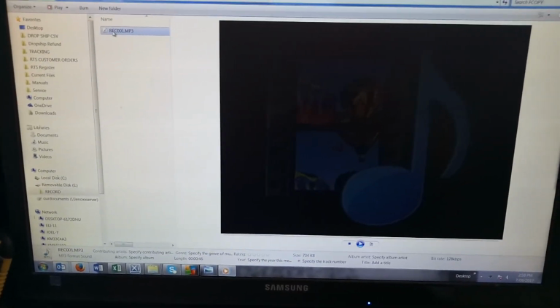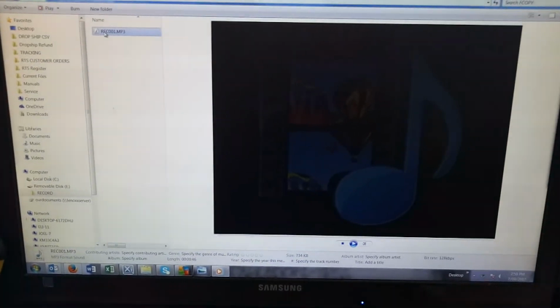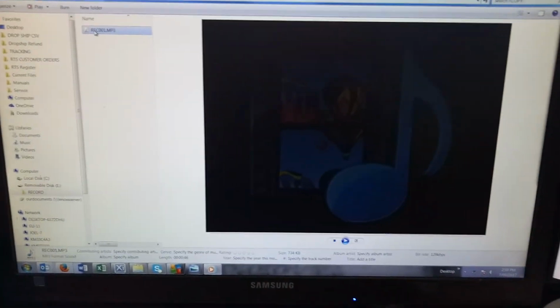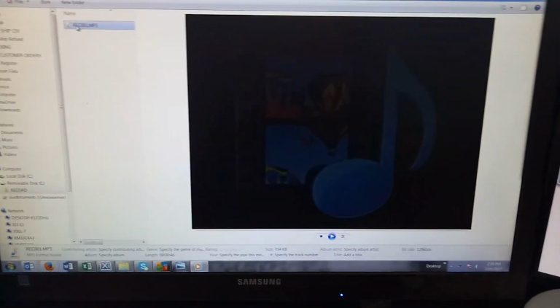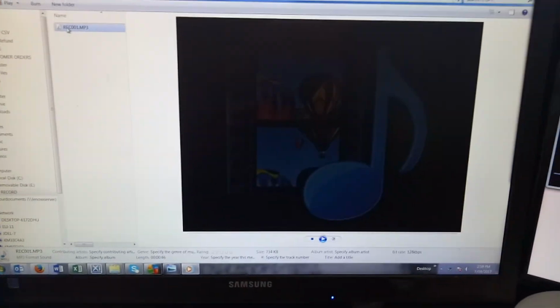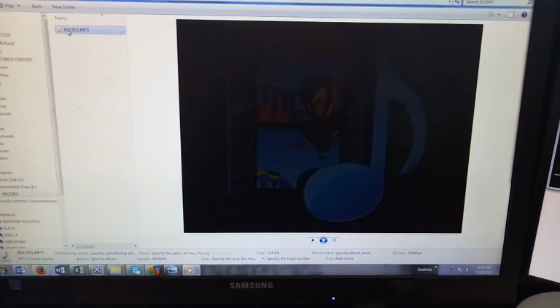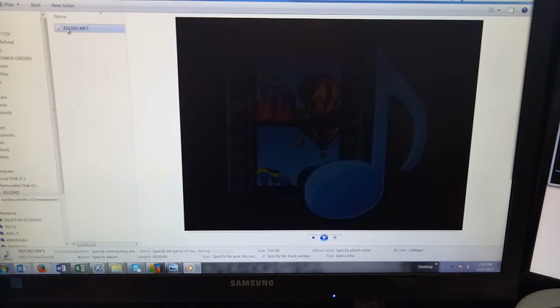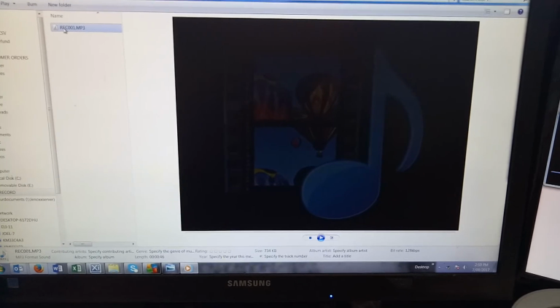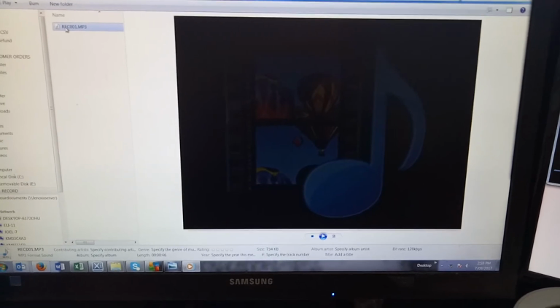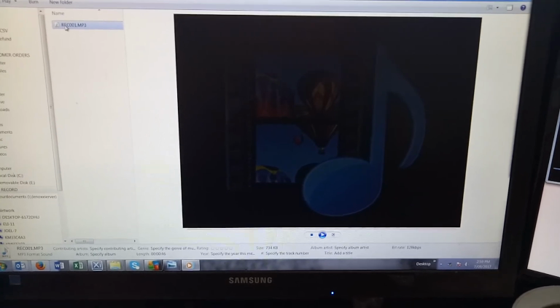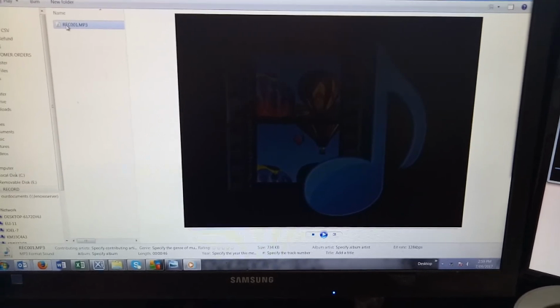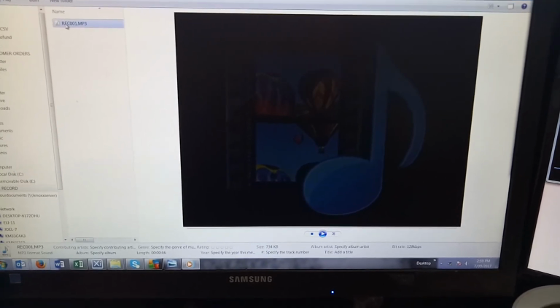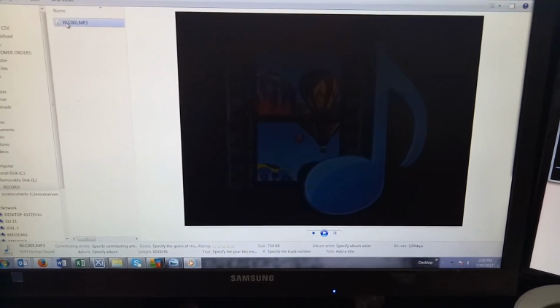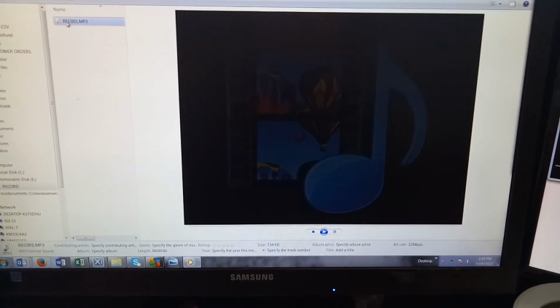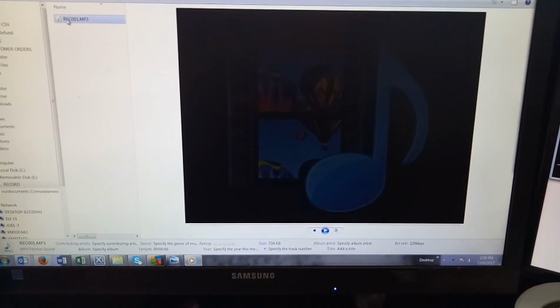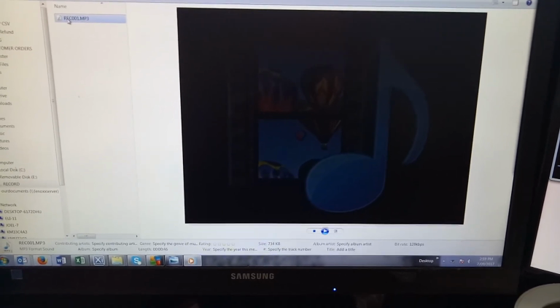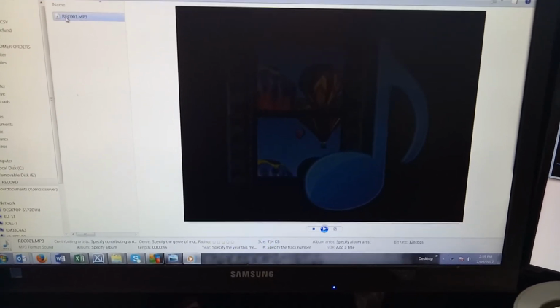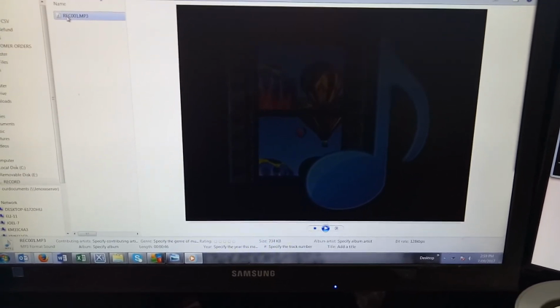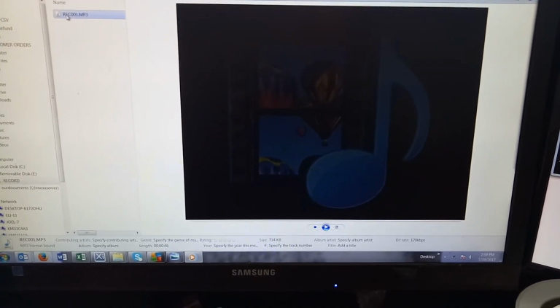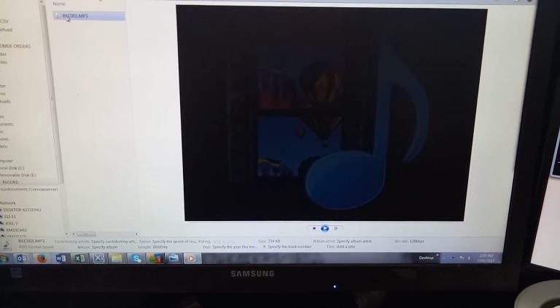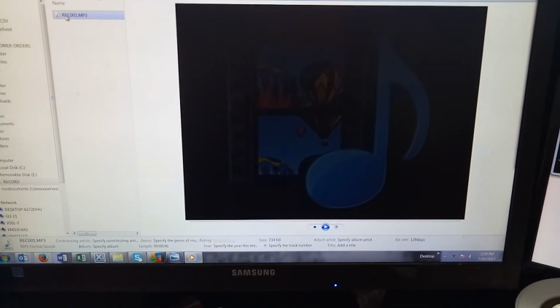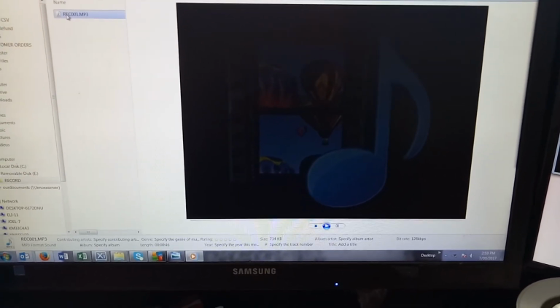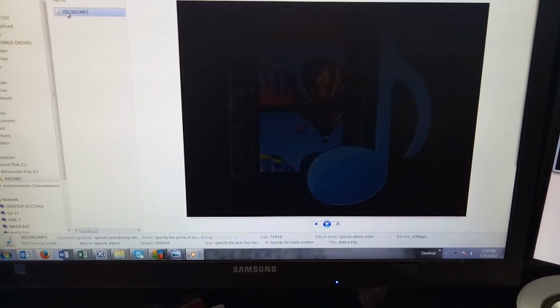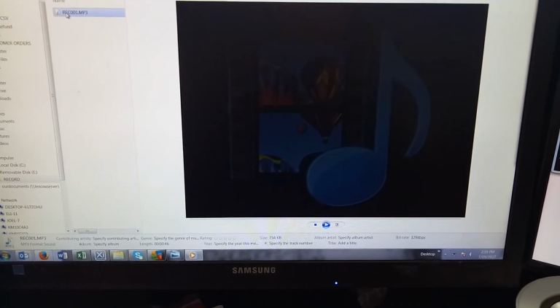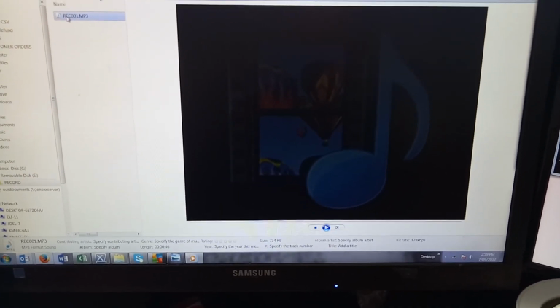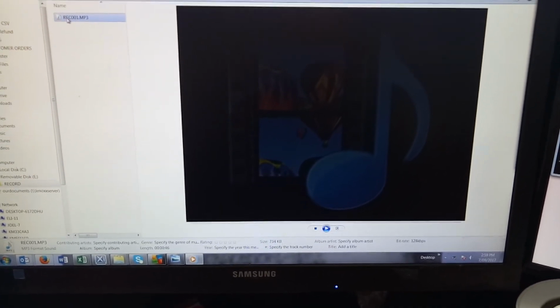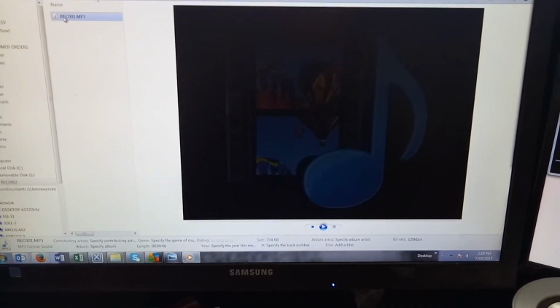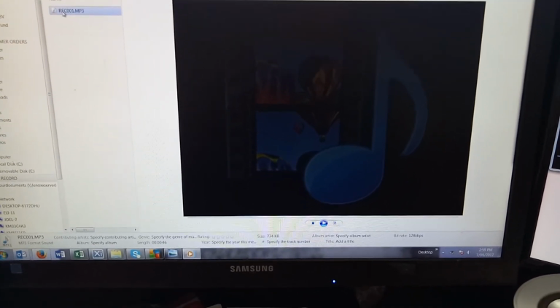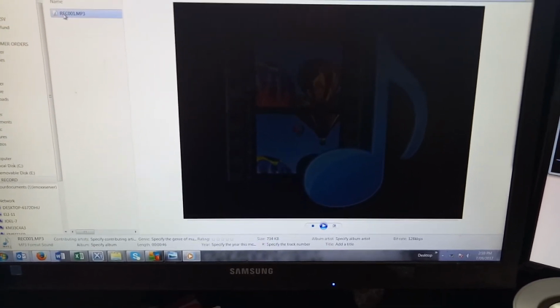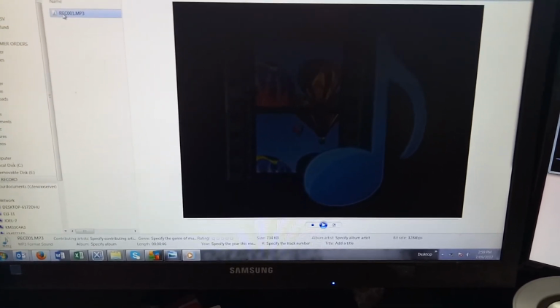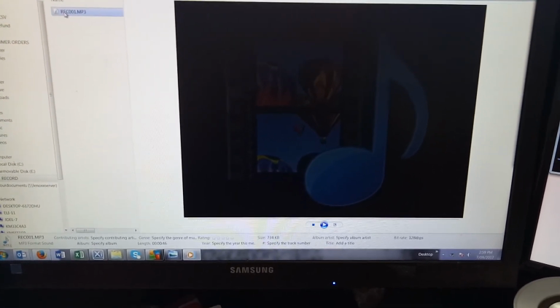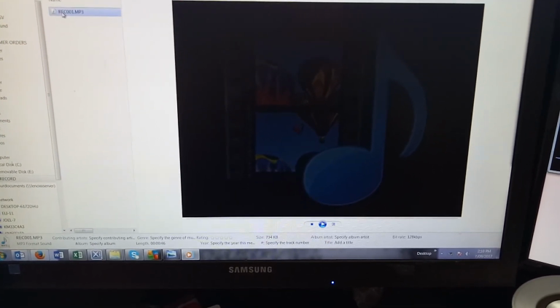And now it's playing back the recorded song — track number one.